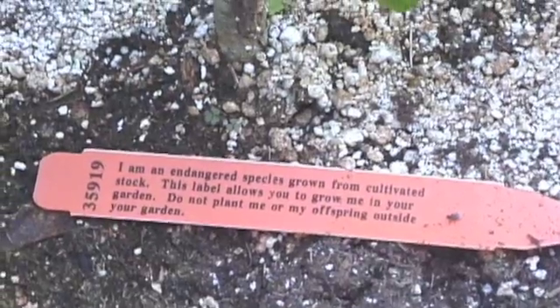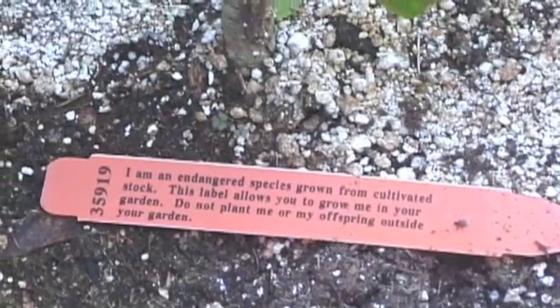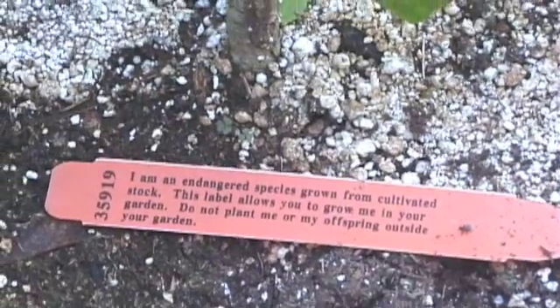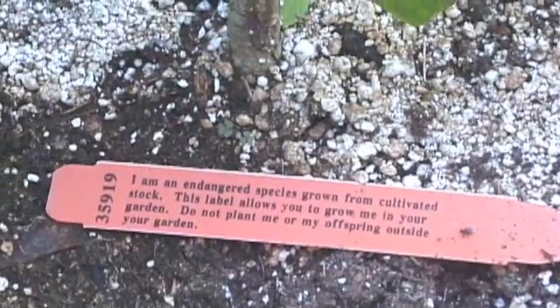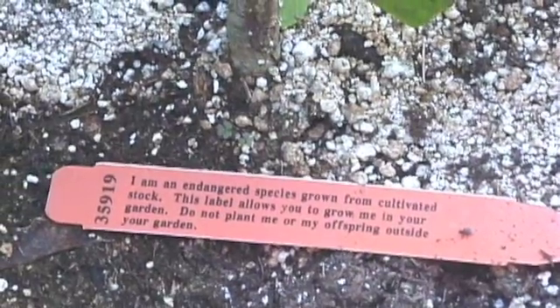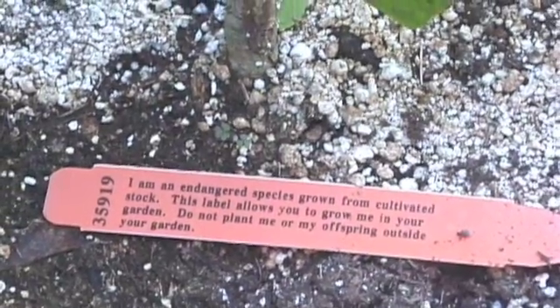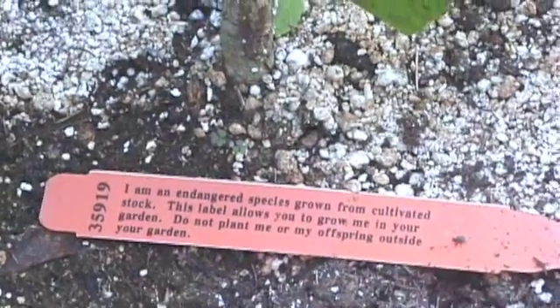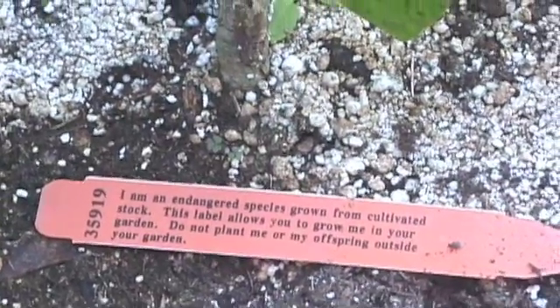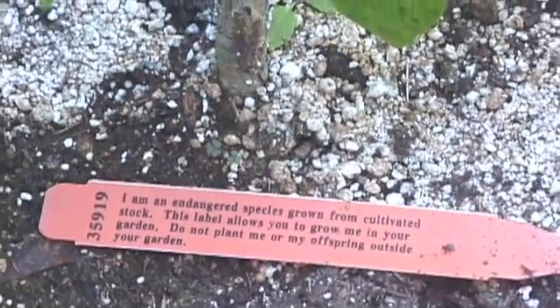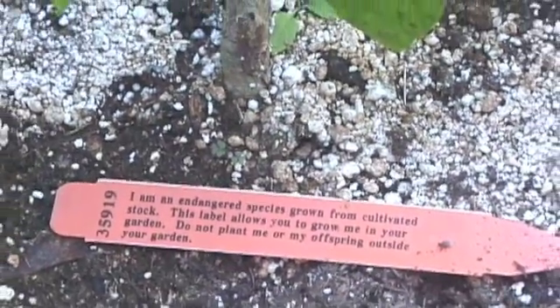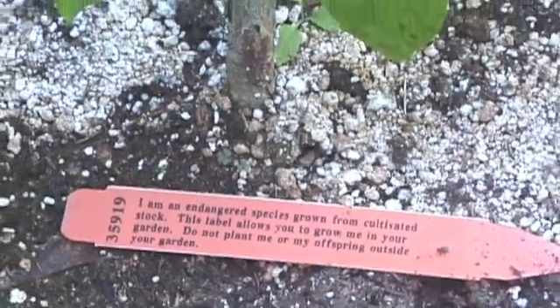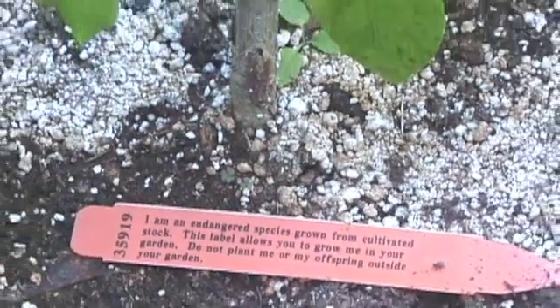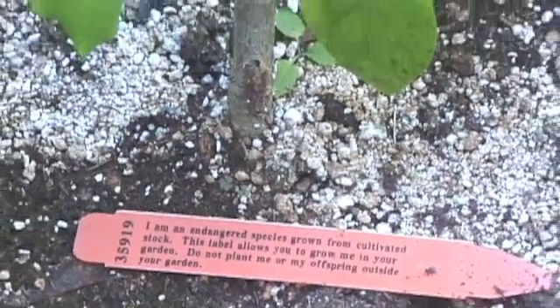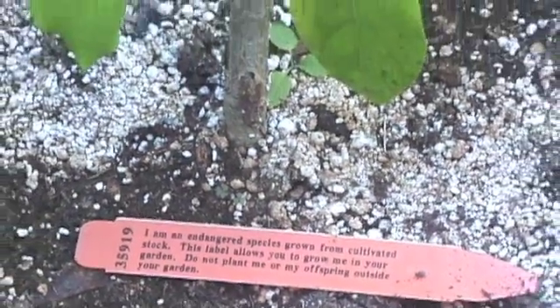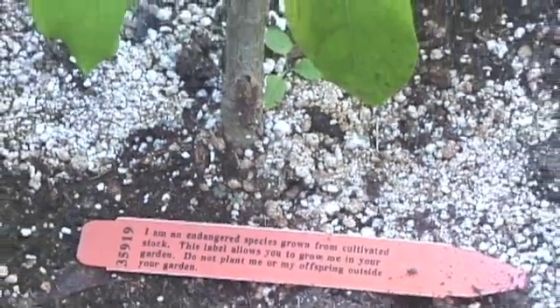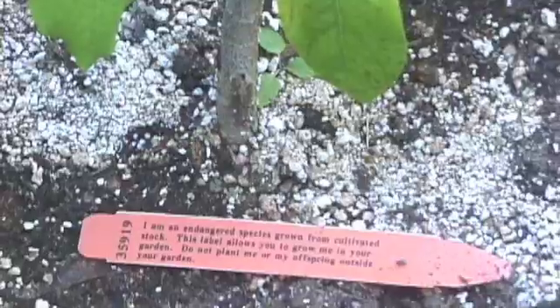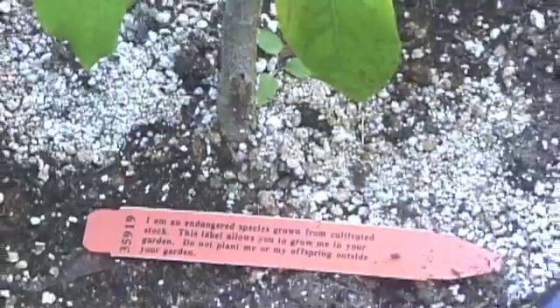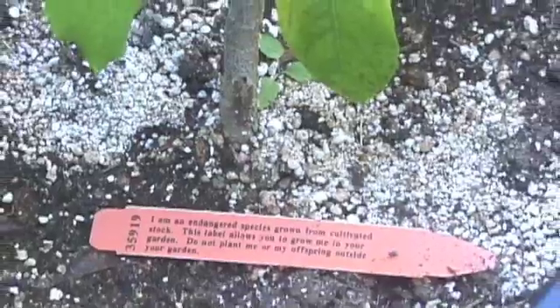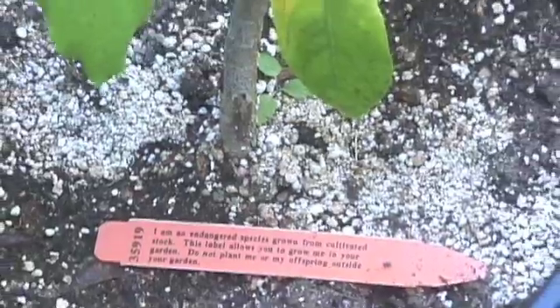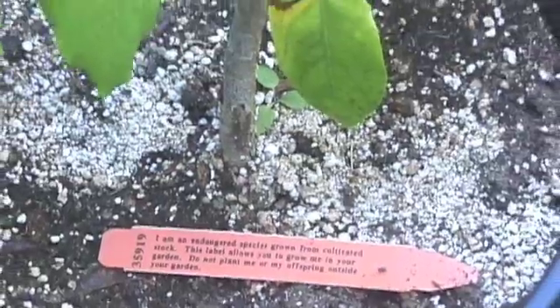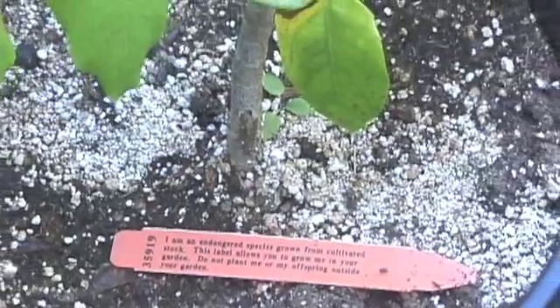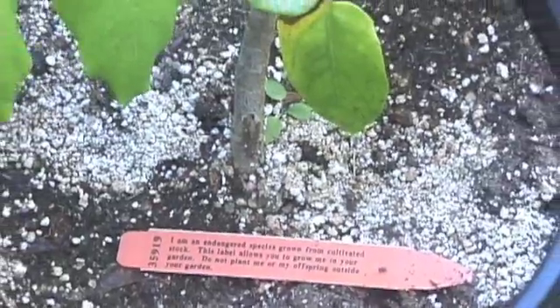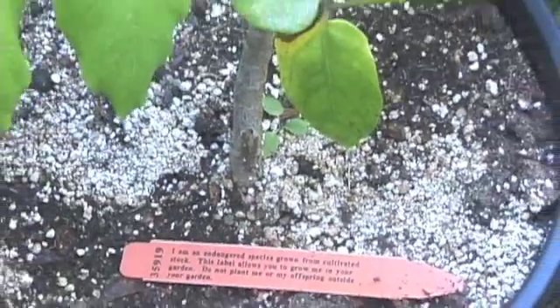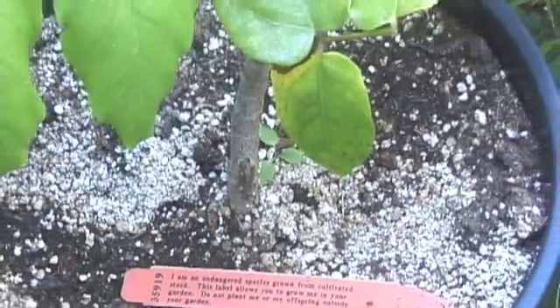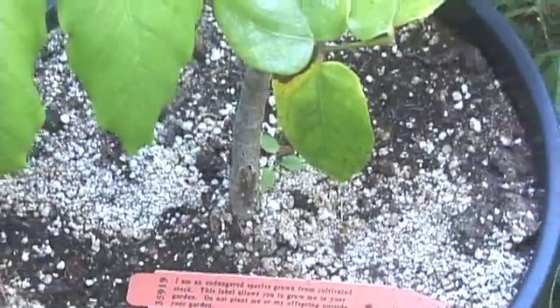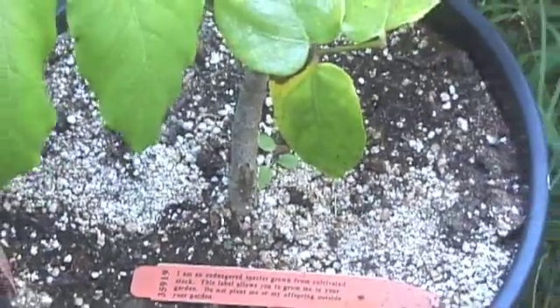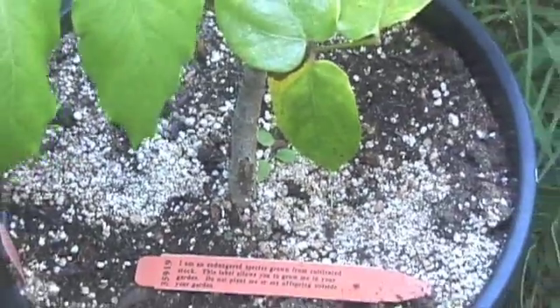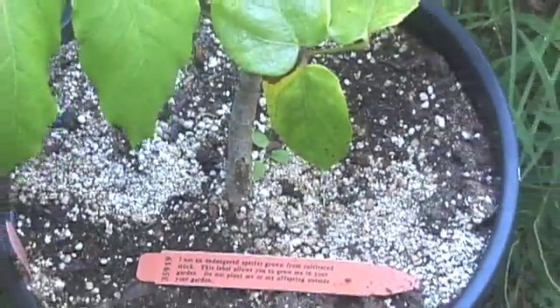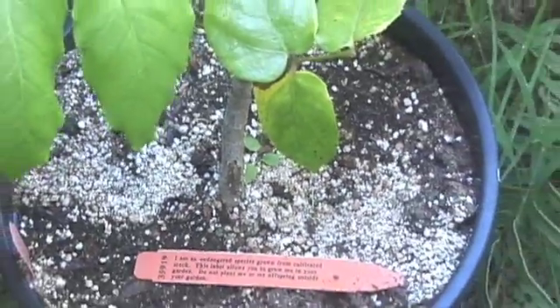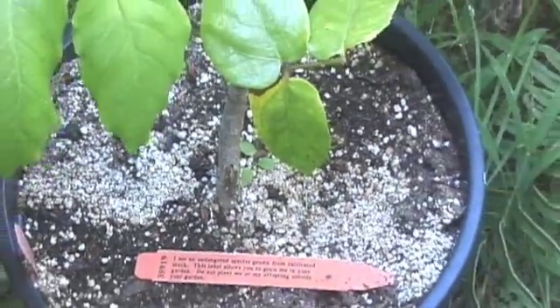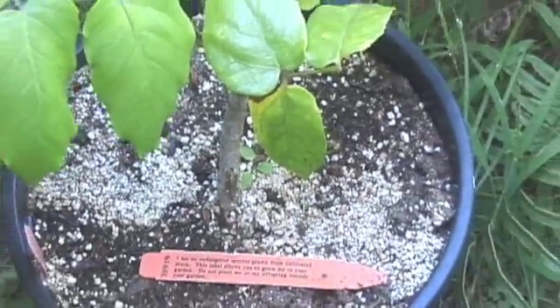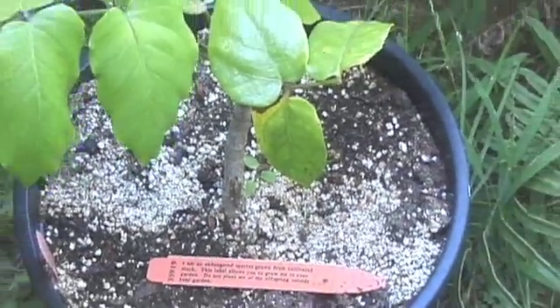Welcome to Extreme Signpost. We are using RFID technology to tell a story about an extremely endangered tropical plant.